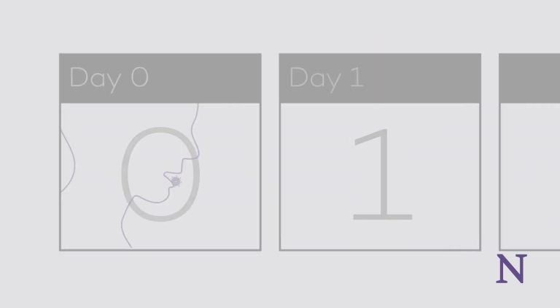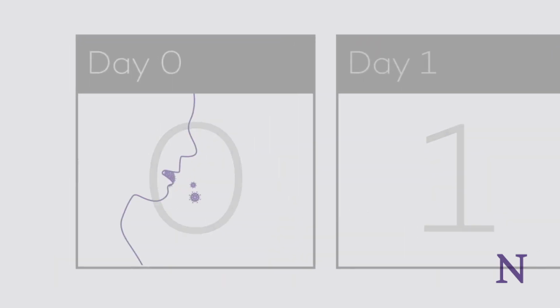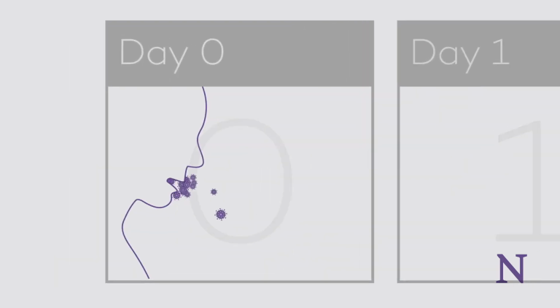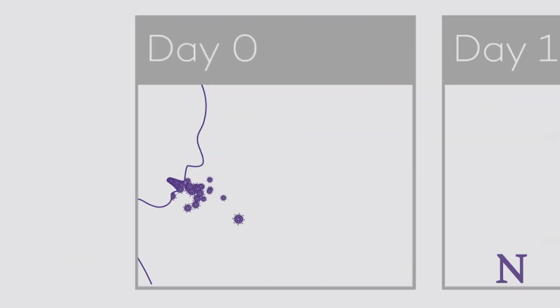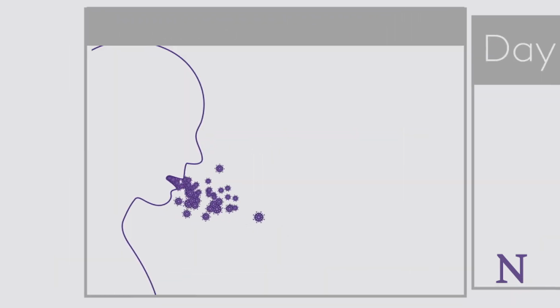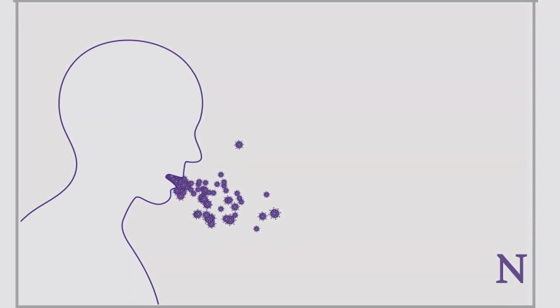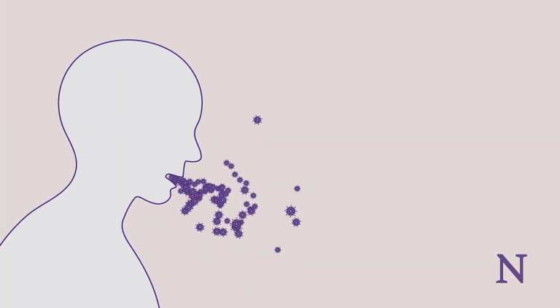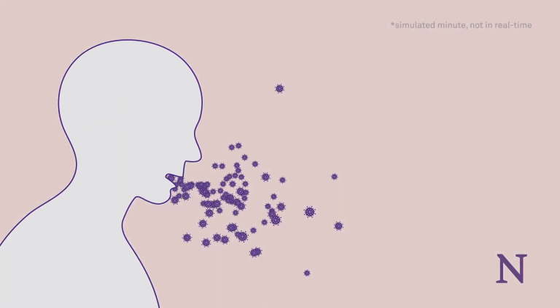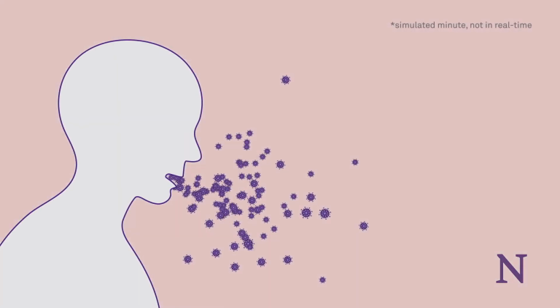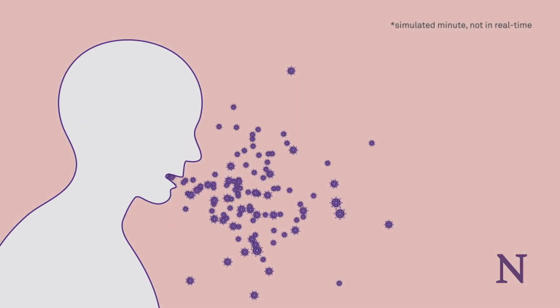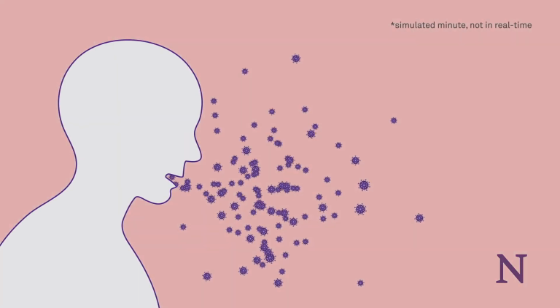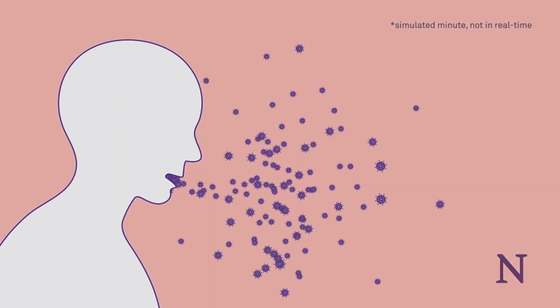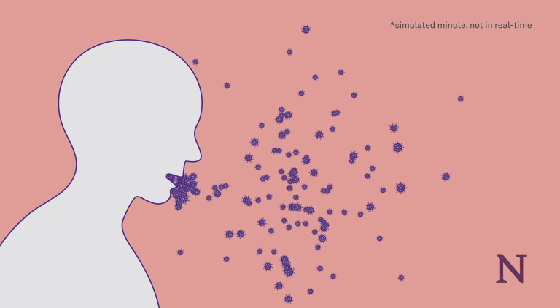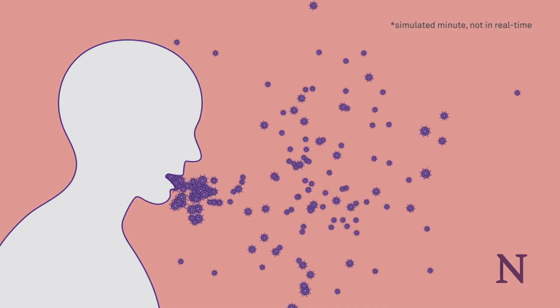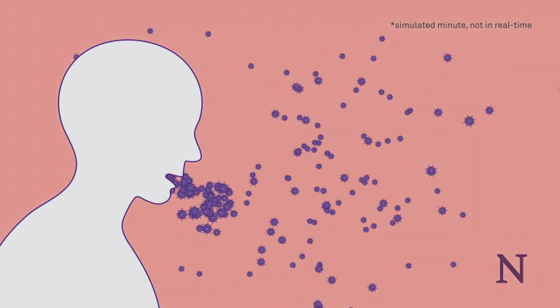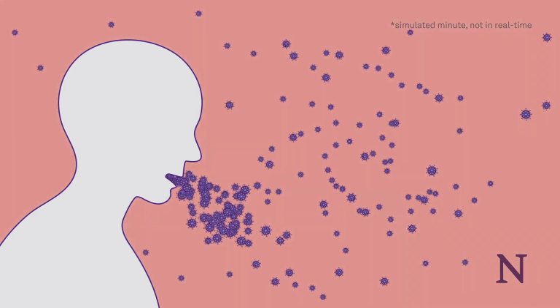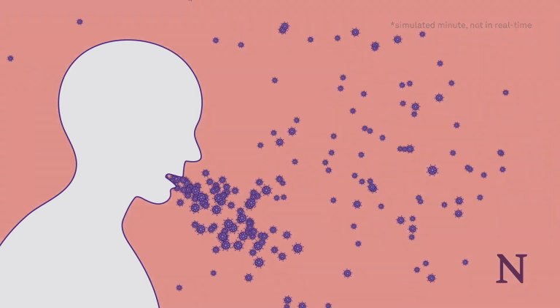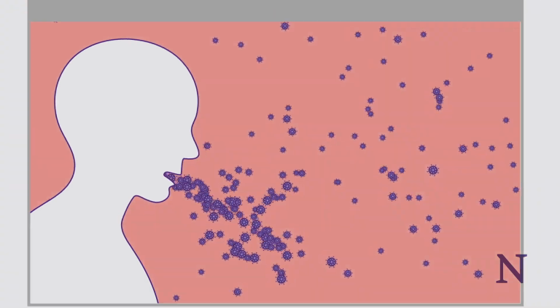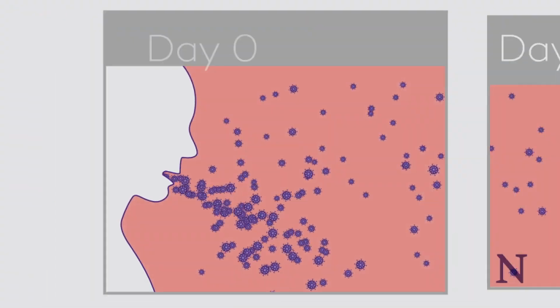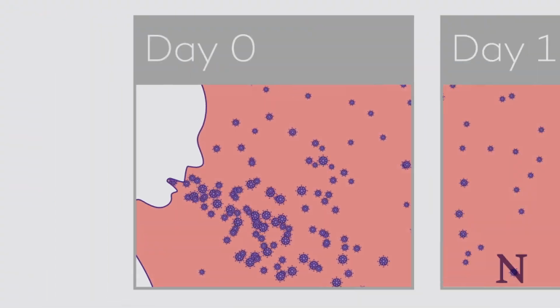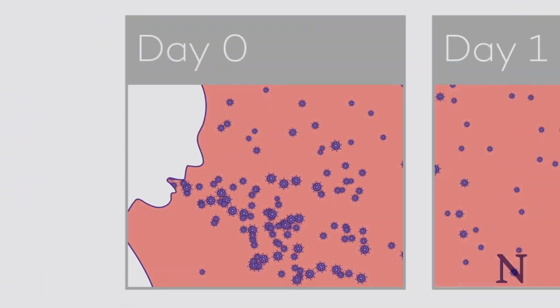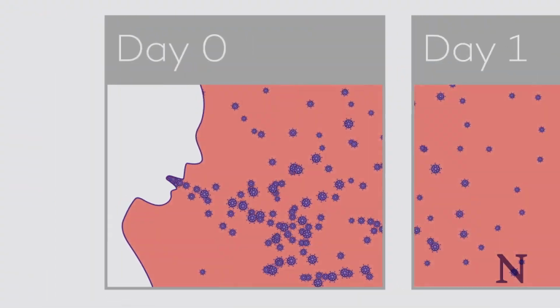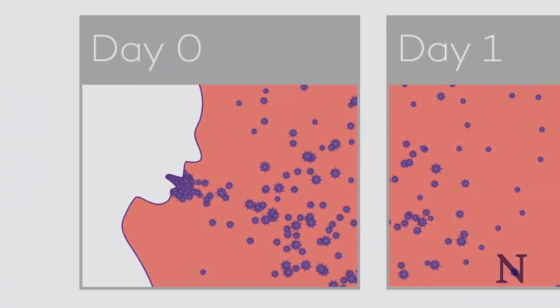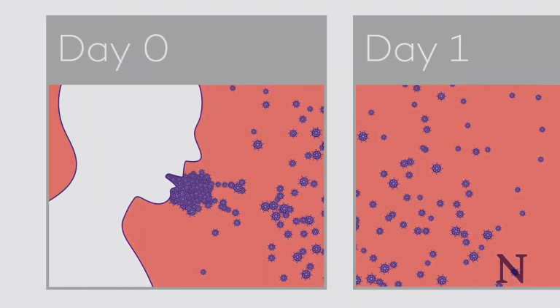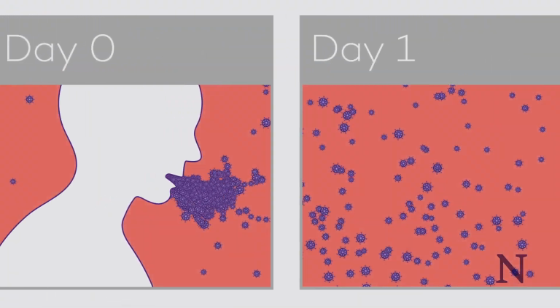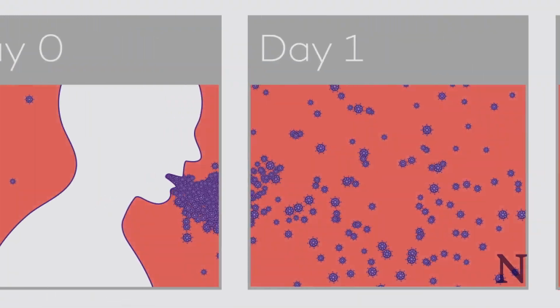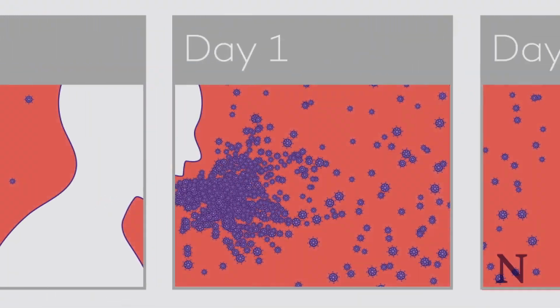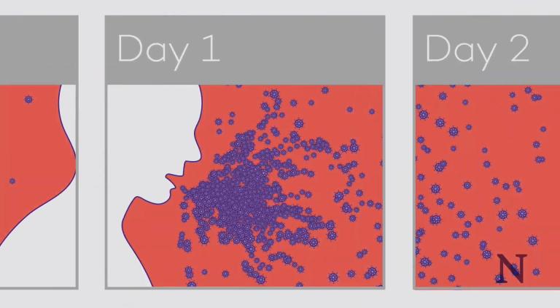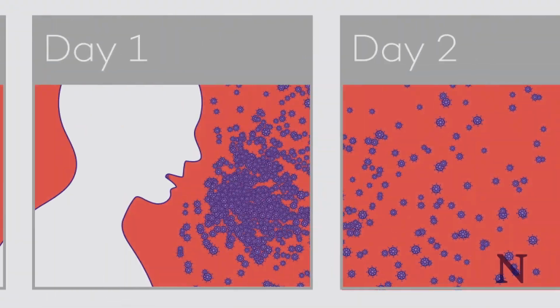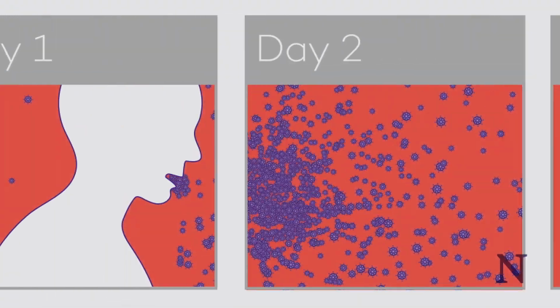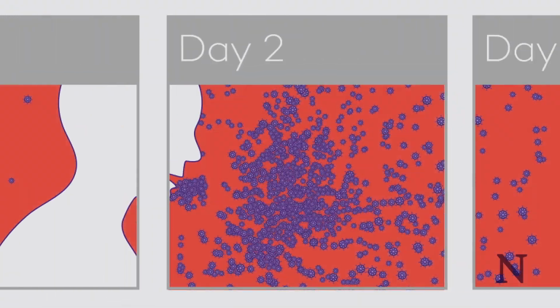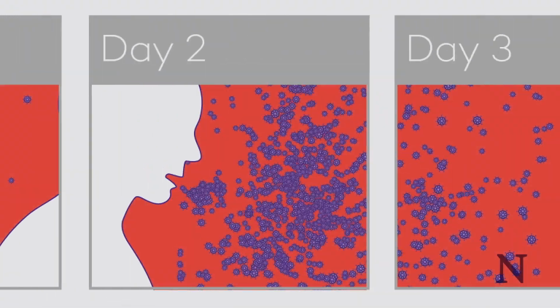We characterize viral load dynamics on breath from when you first start experiencing symptoms.